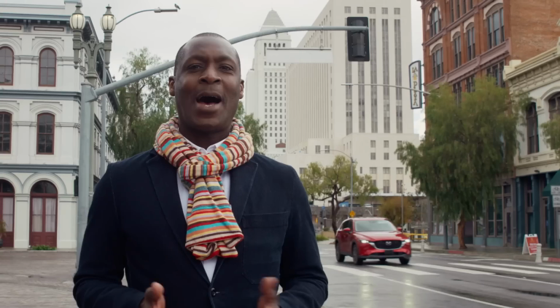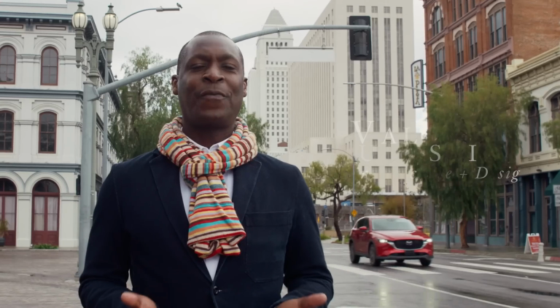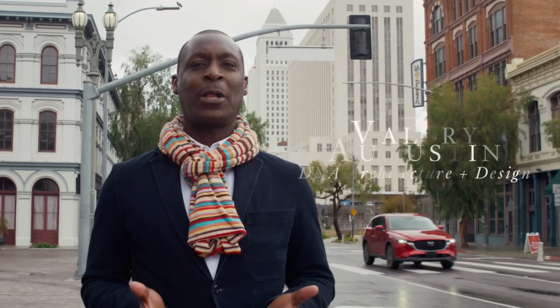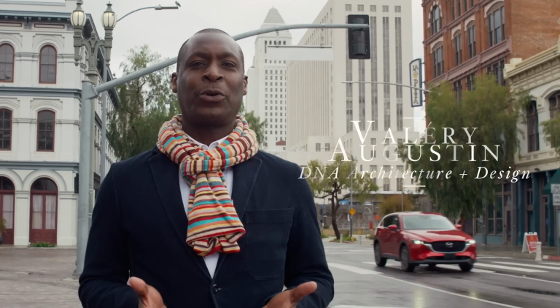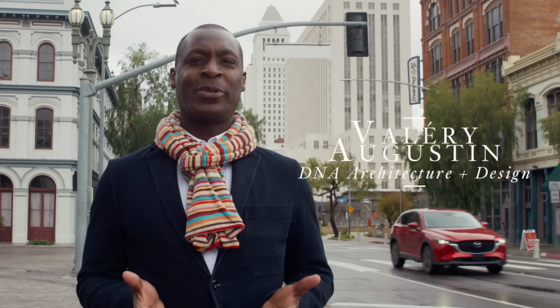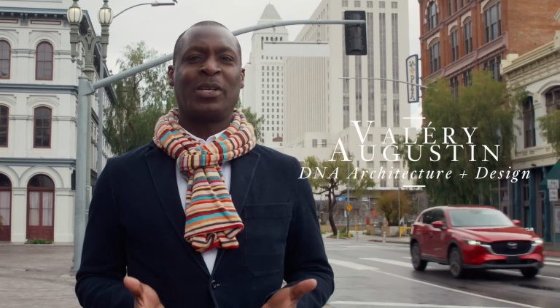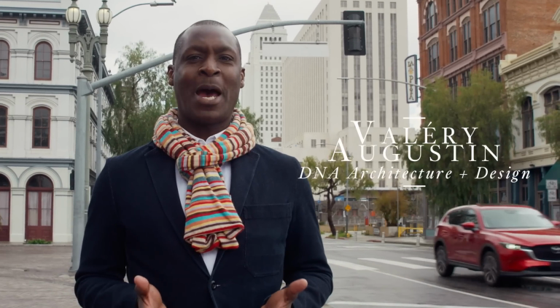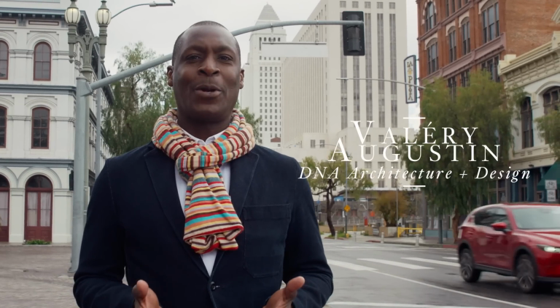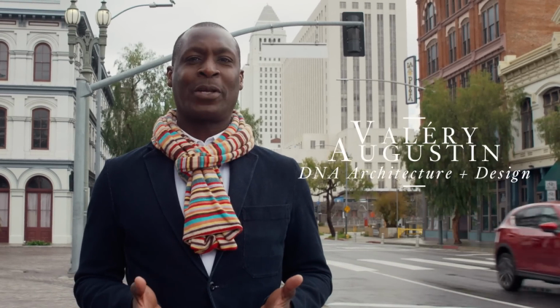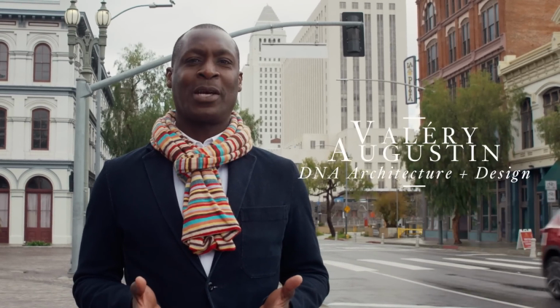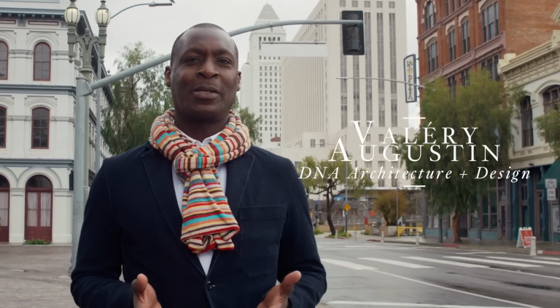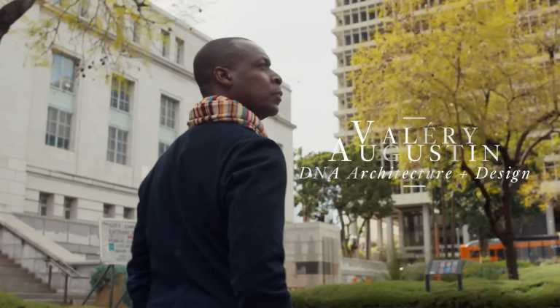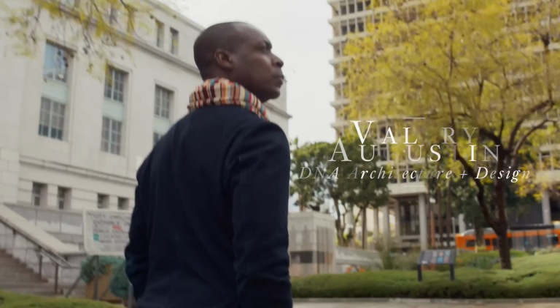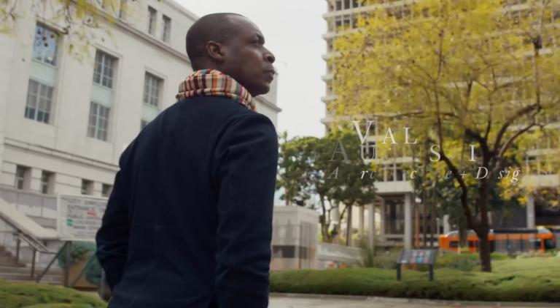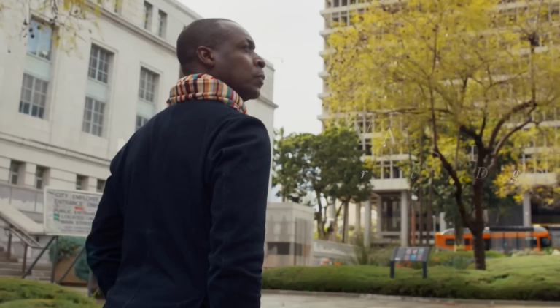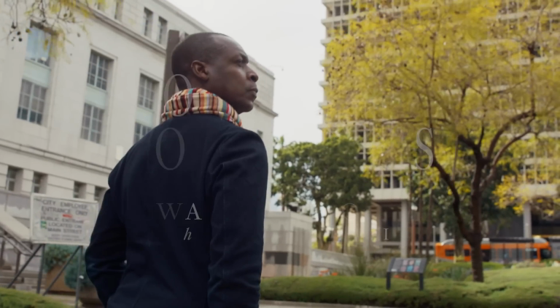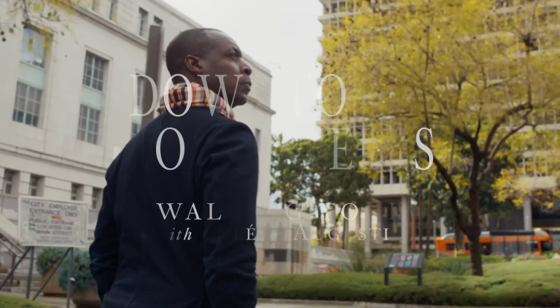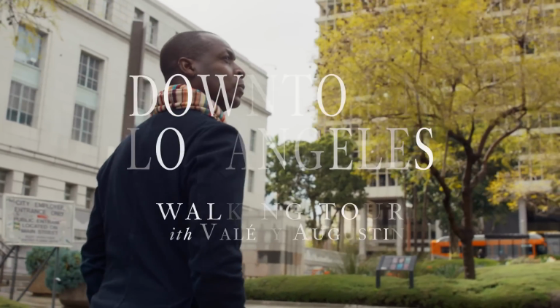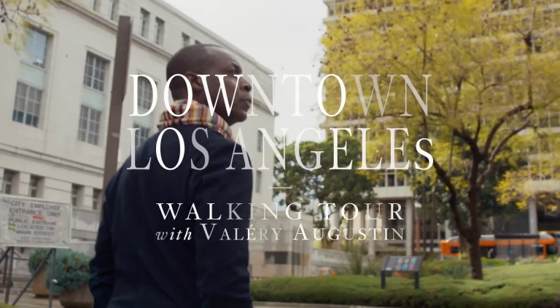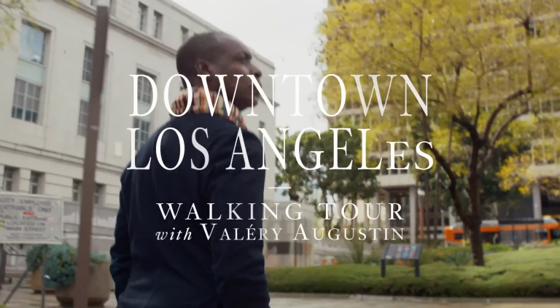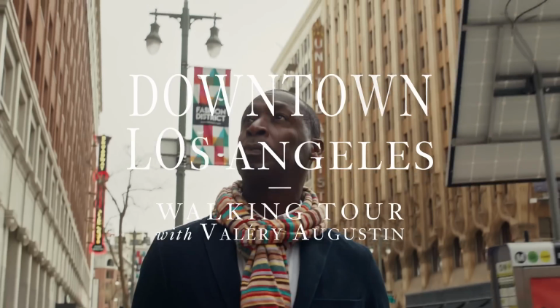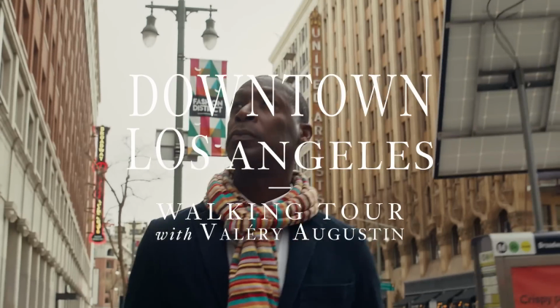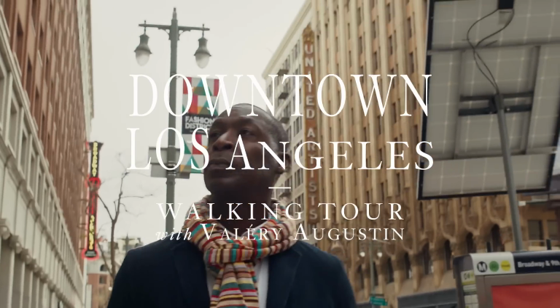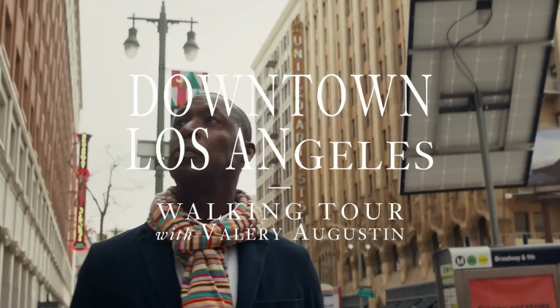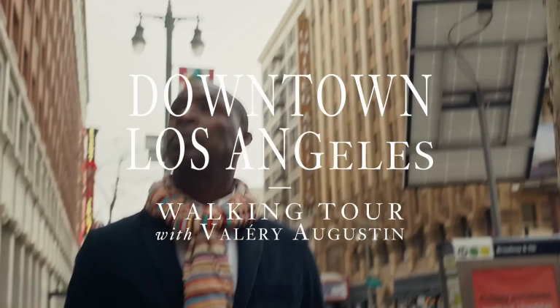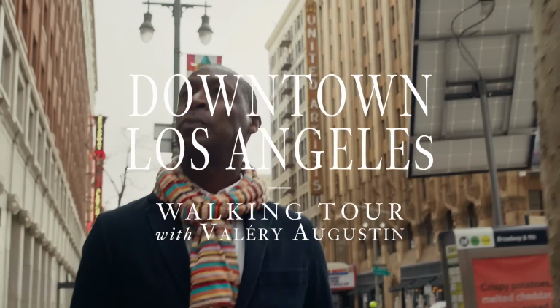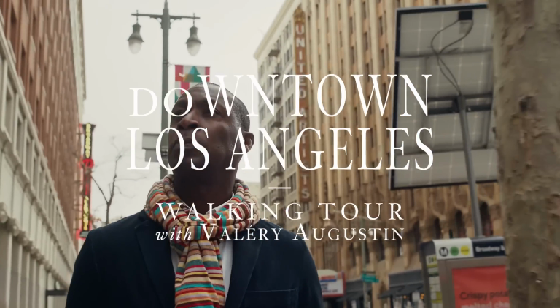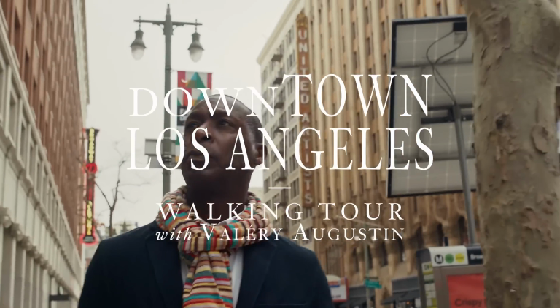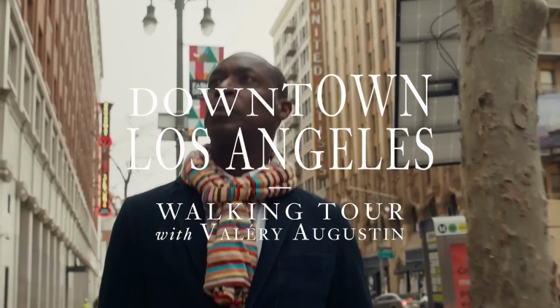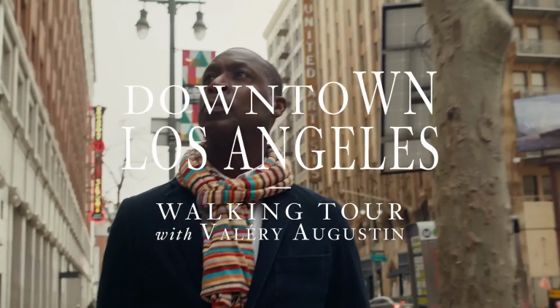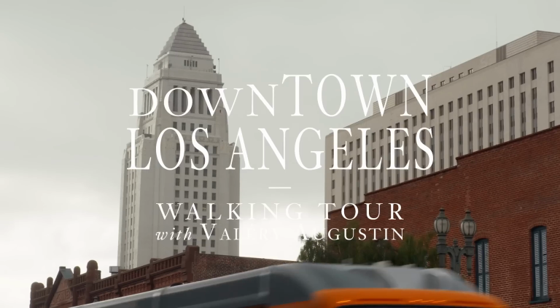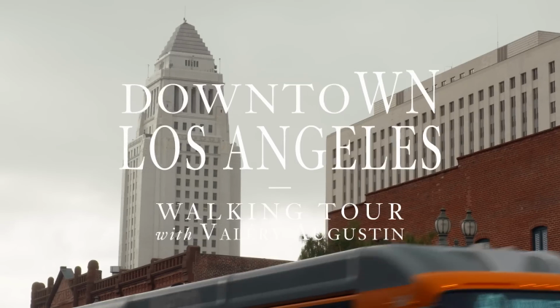I'm Valerie Augustin, and I'm an architect, and today we're going to go on an architectural walking tour of downtown Los Angeles.